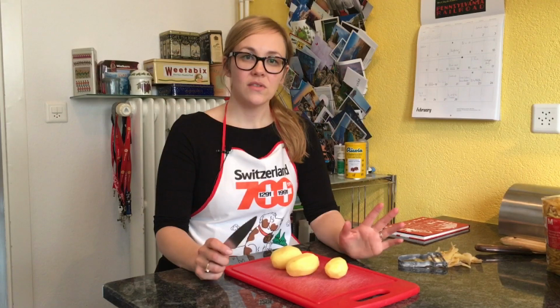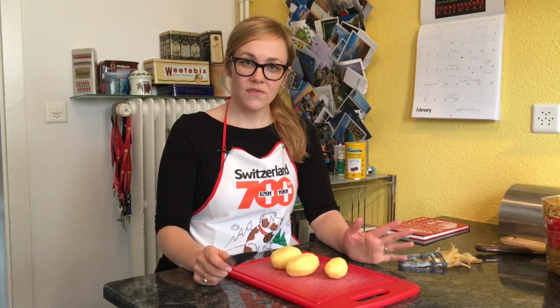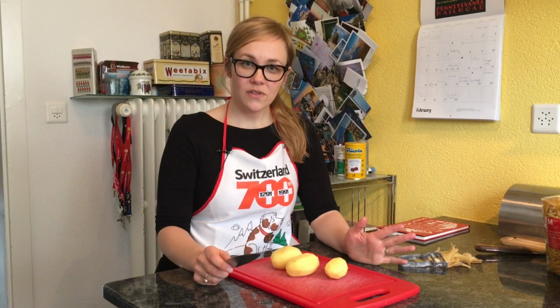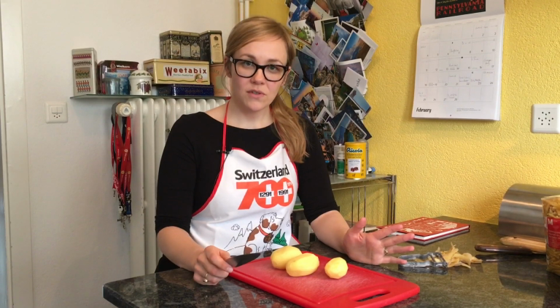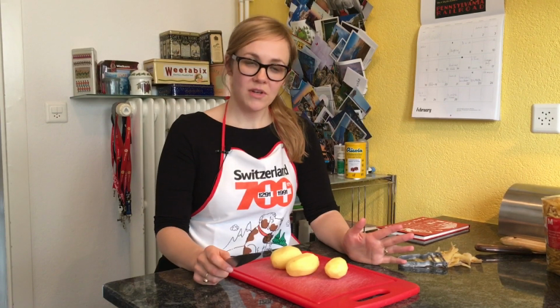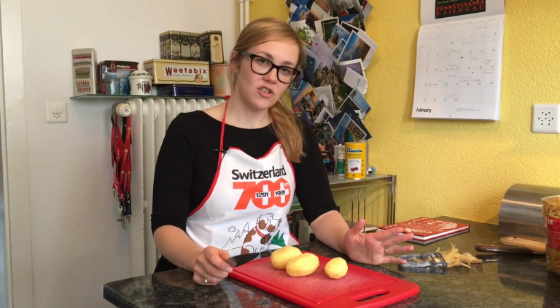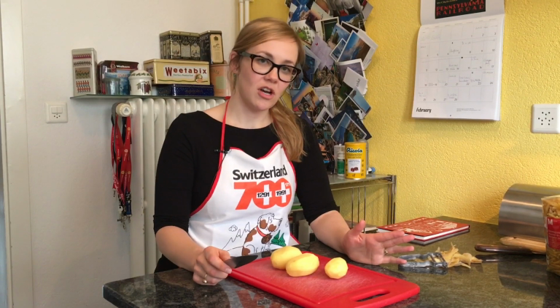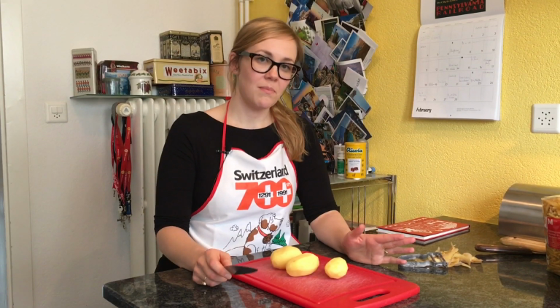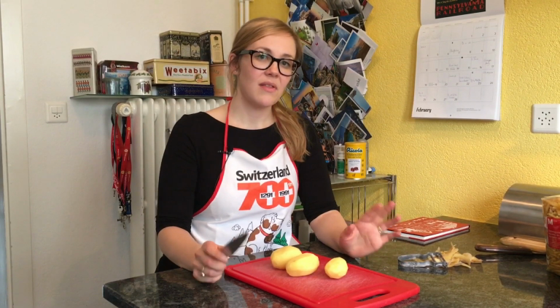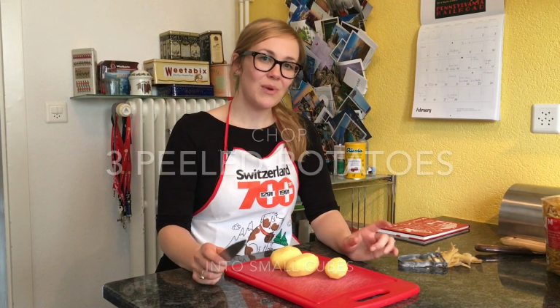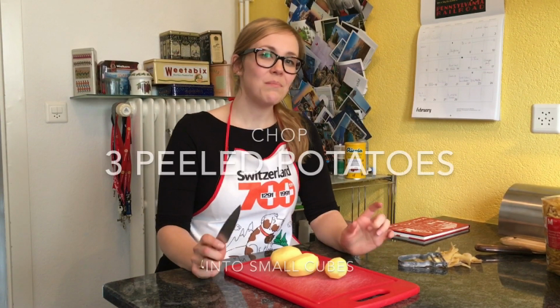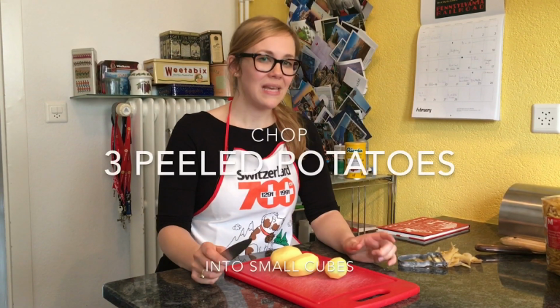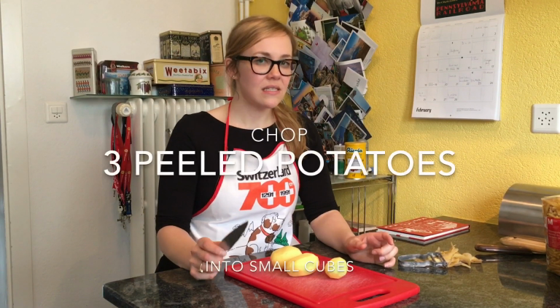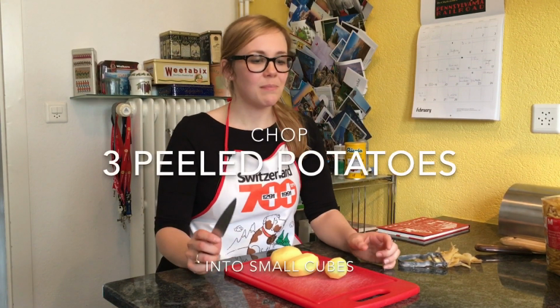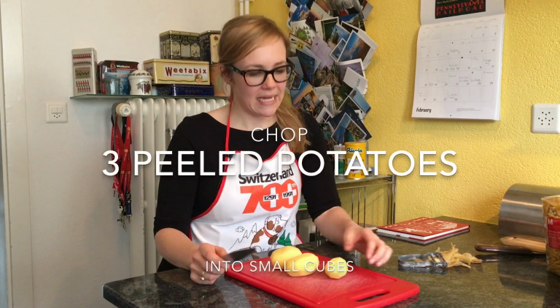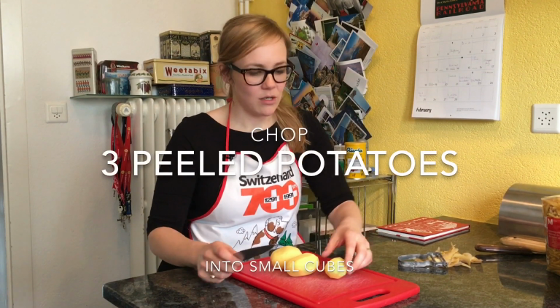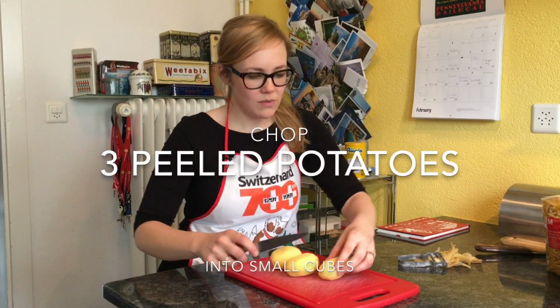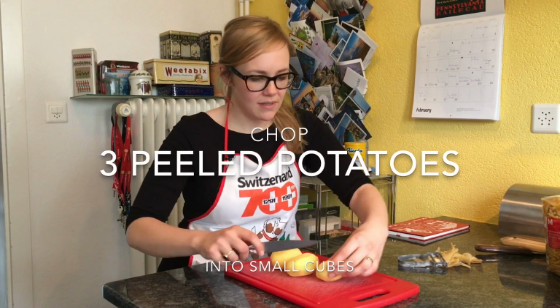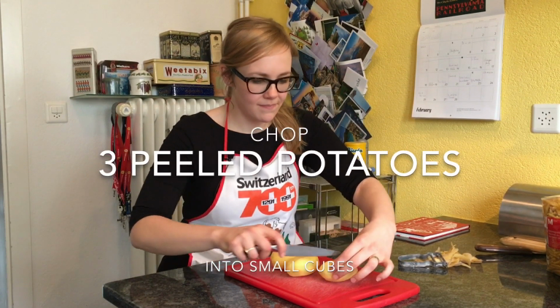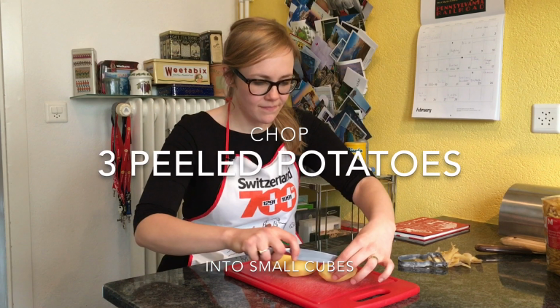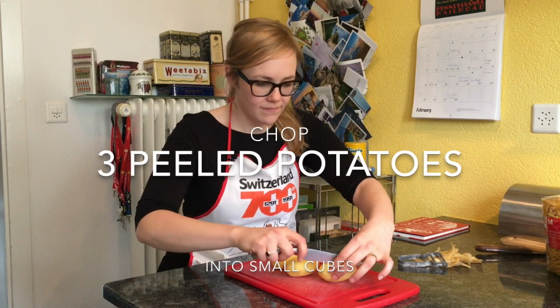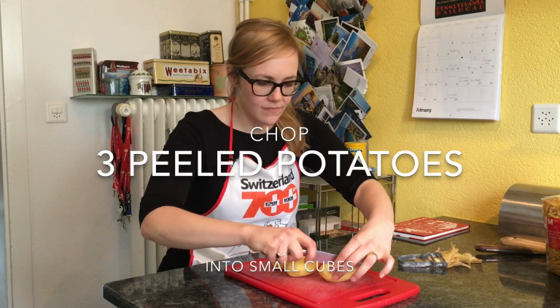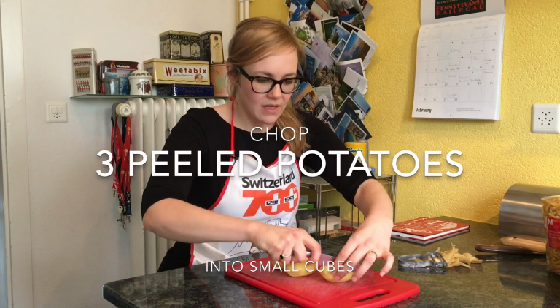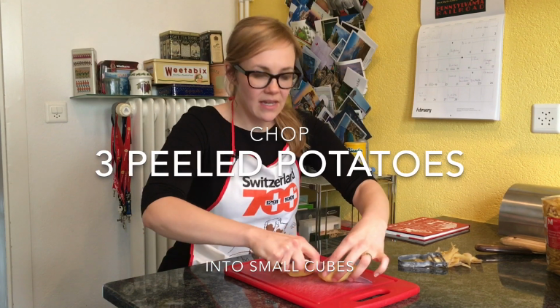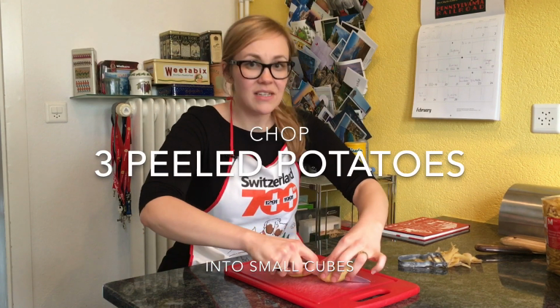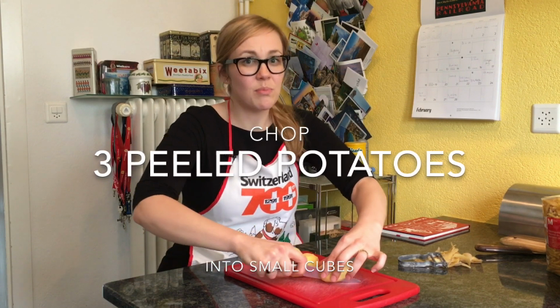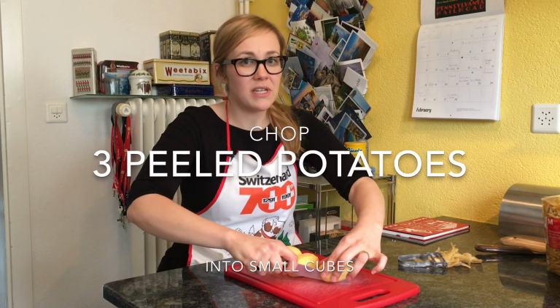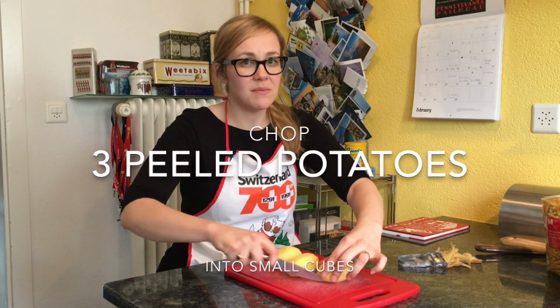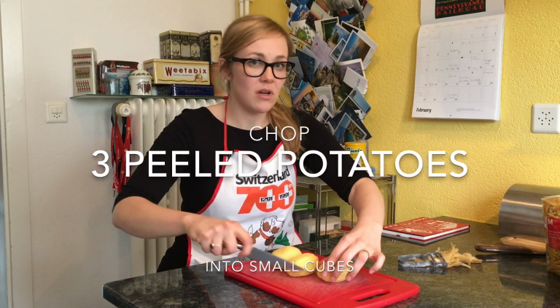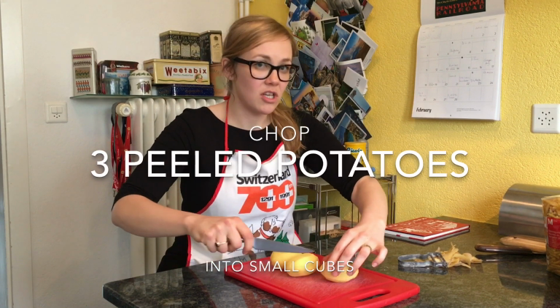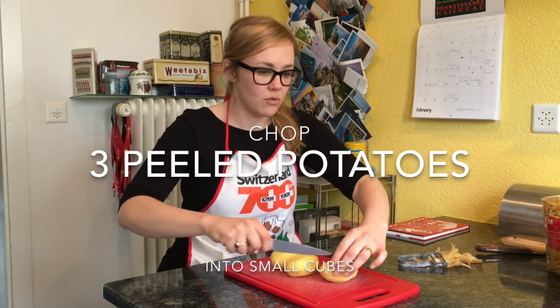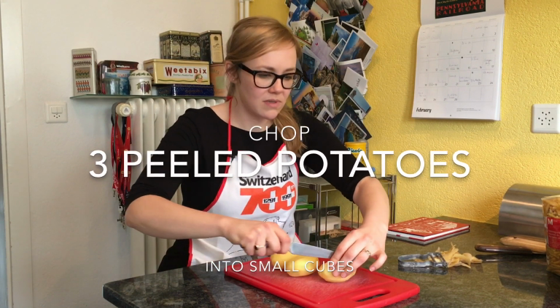So first you want to chop three peeled potatoes into pretty small cubes.